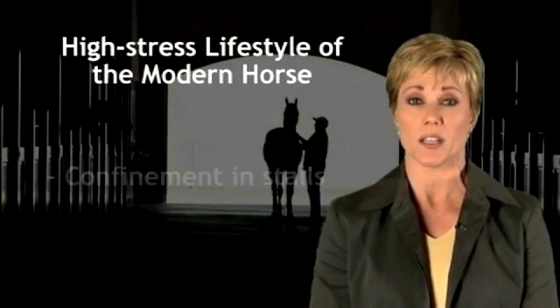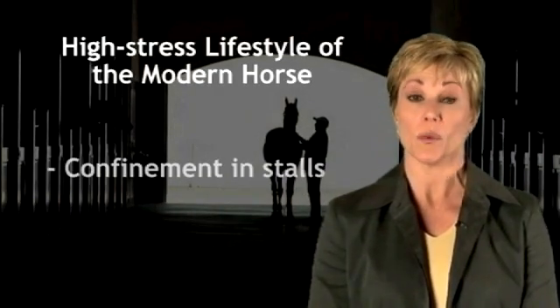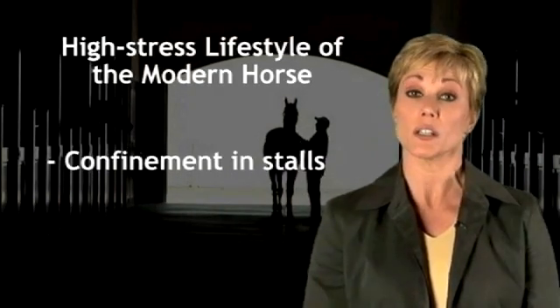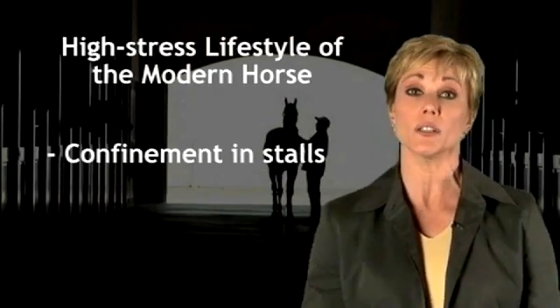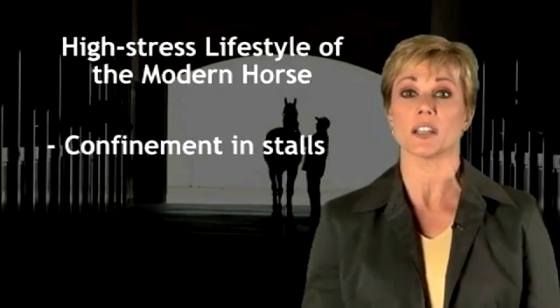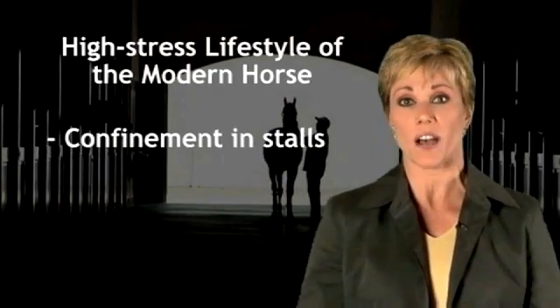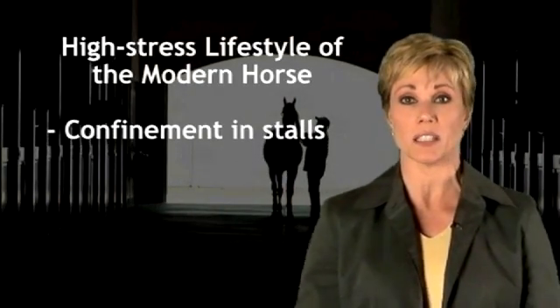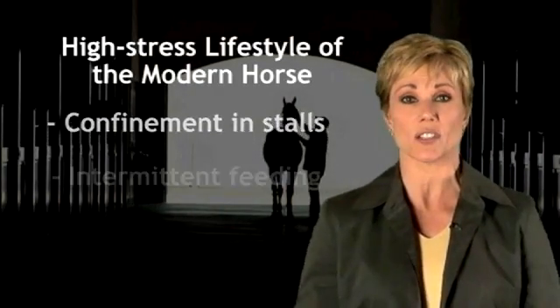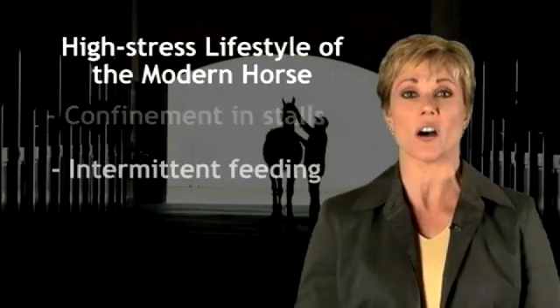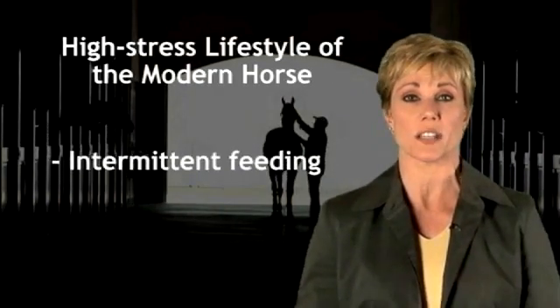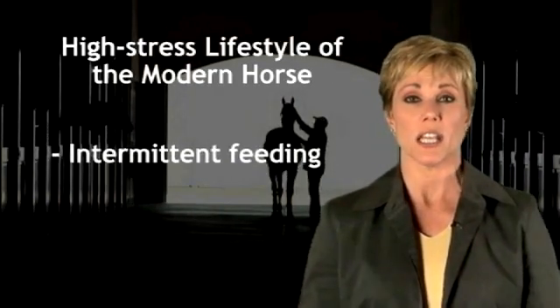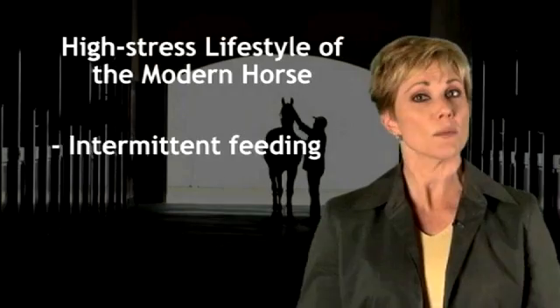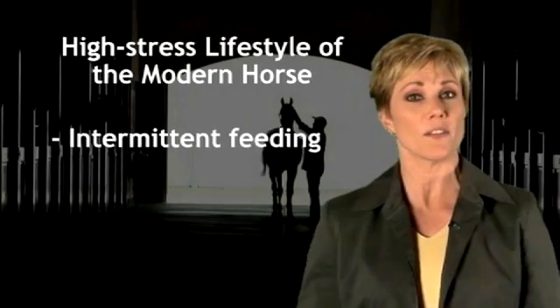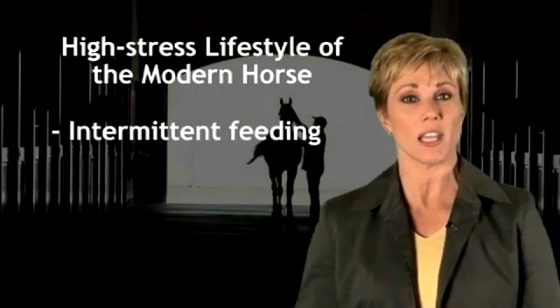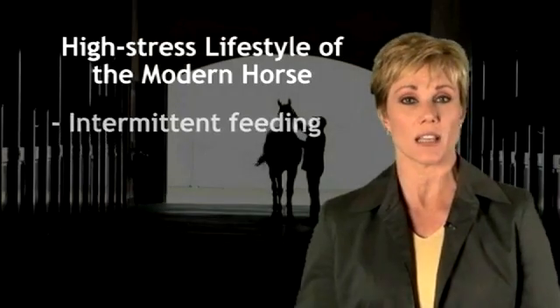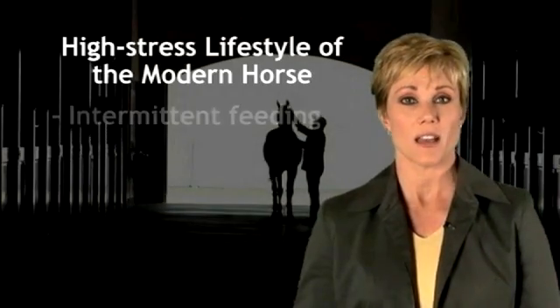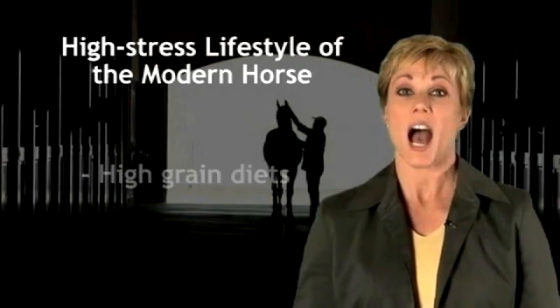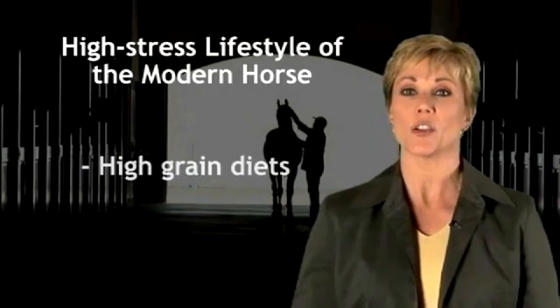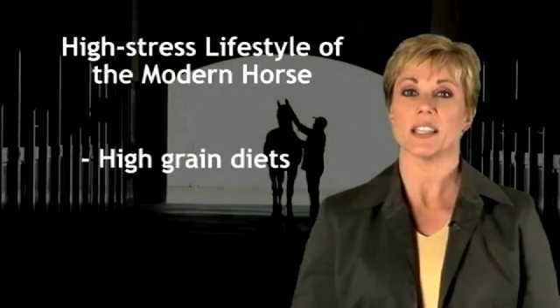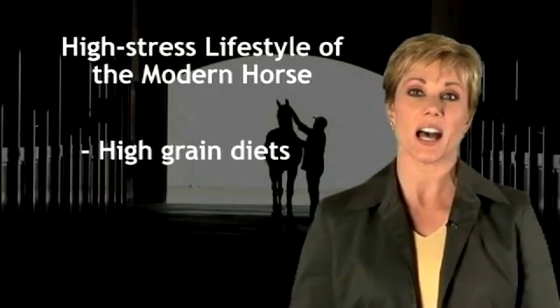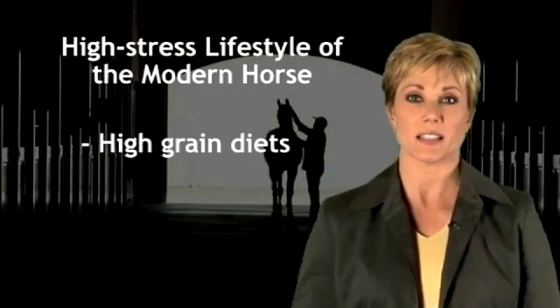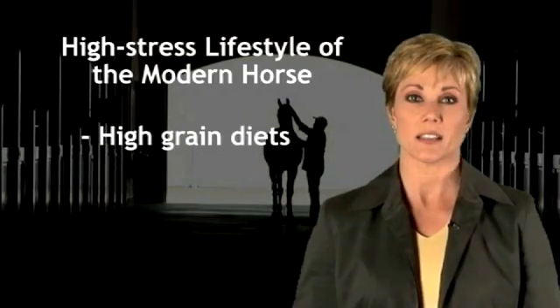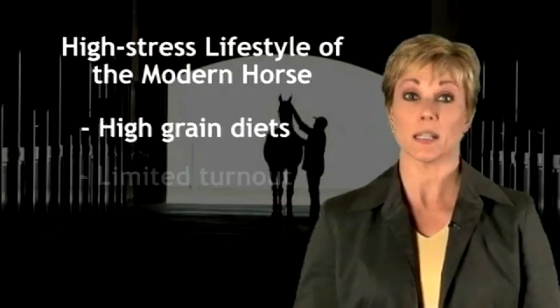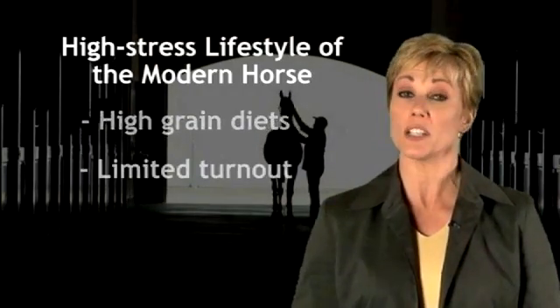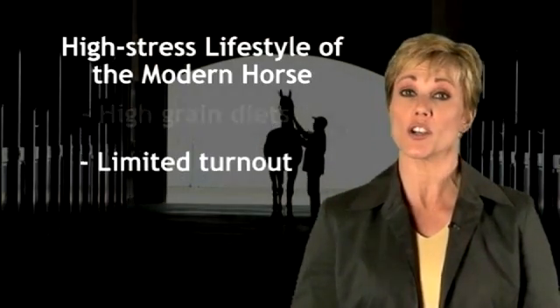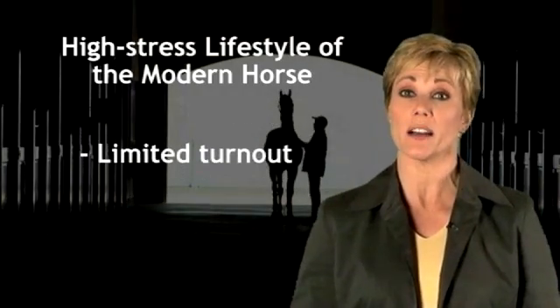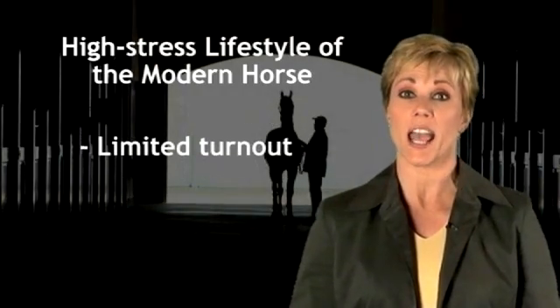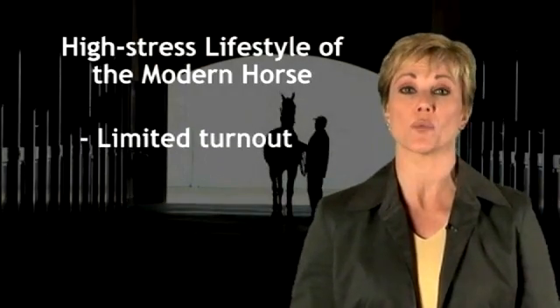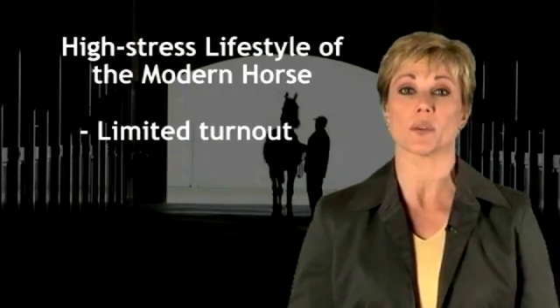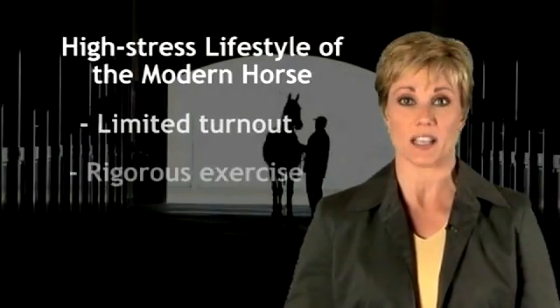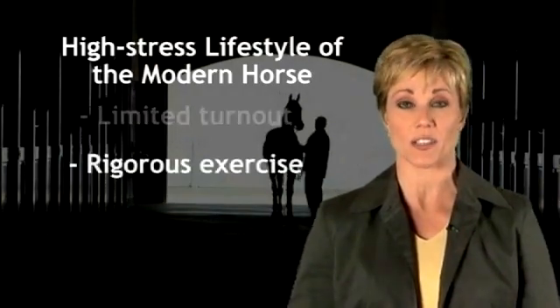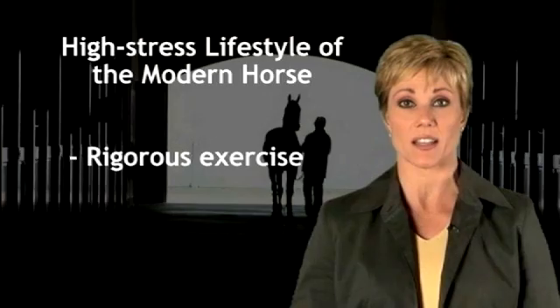These are the components of healthy digestive function, which are often compromised by the high-stress lifestyle of the modern performance horse — which includes confinement in stalls, intermittent feeding, high-grain diets, limited turnout, and rigorous exercise — the elements that lead to digestive imbalance.